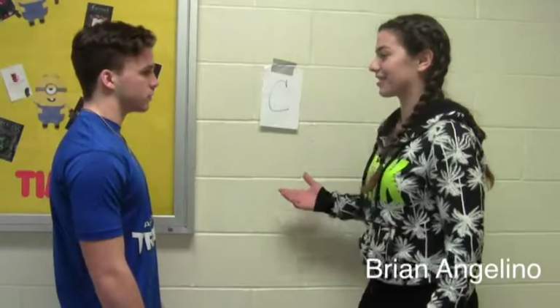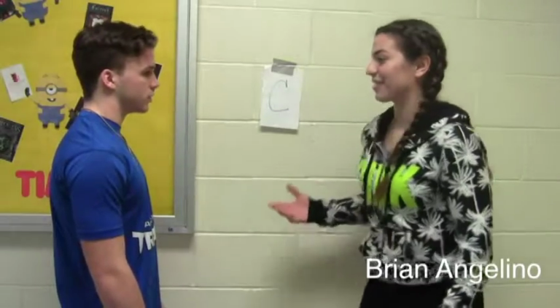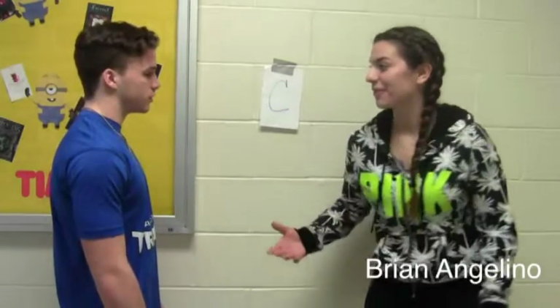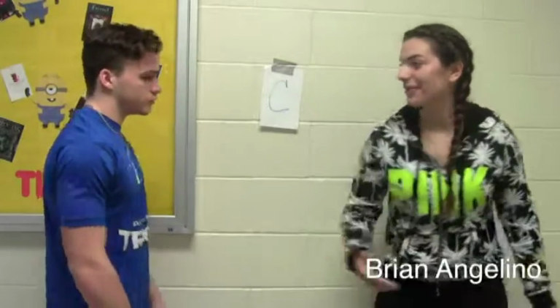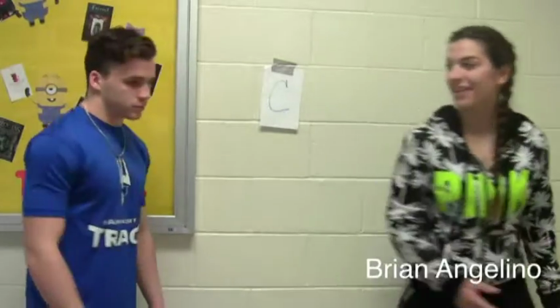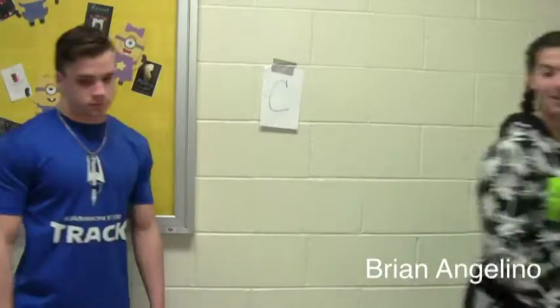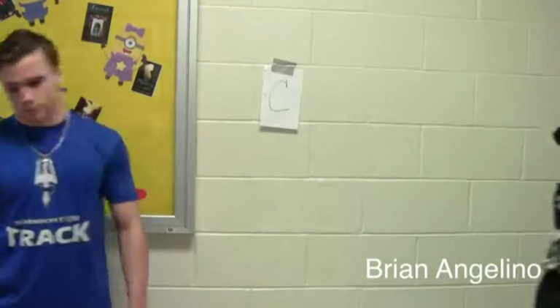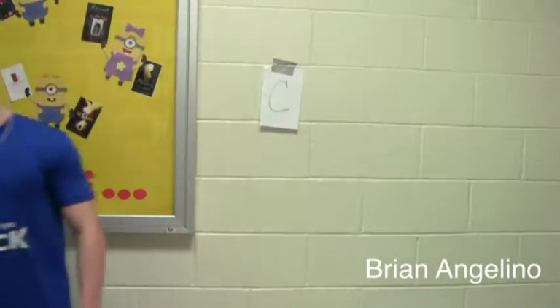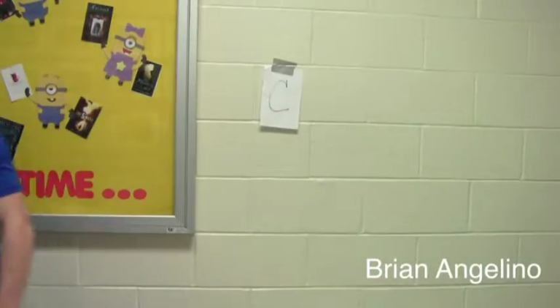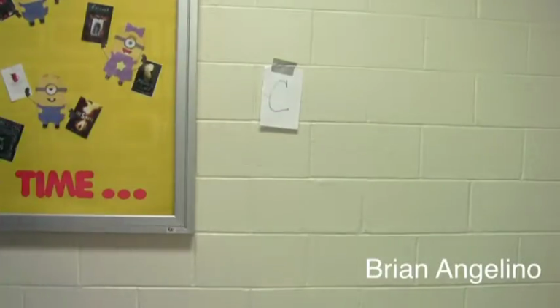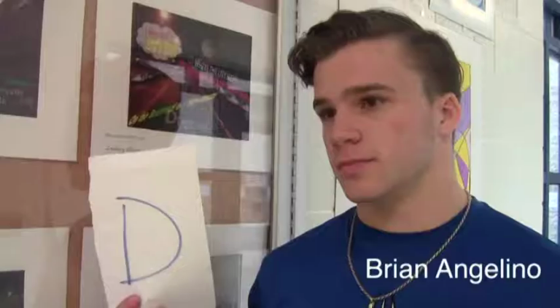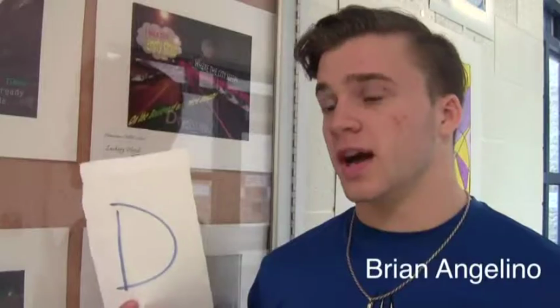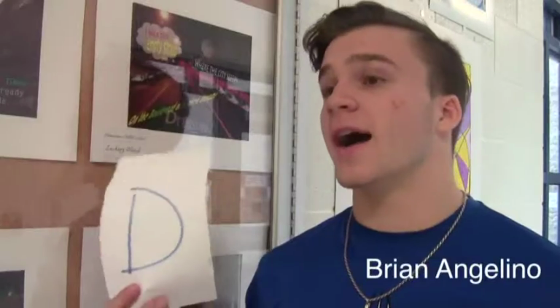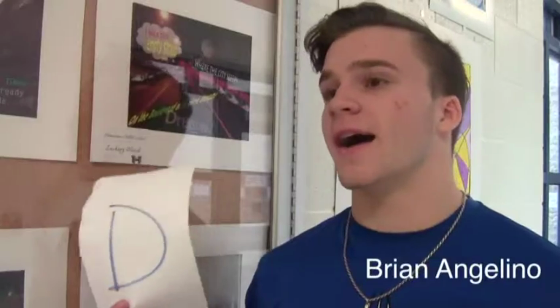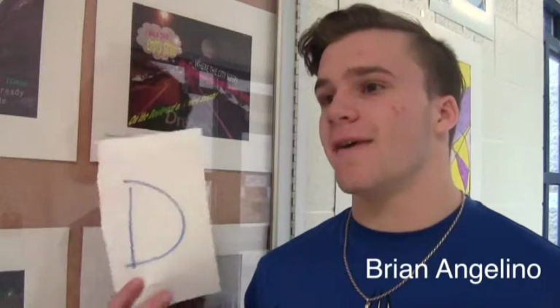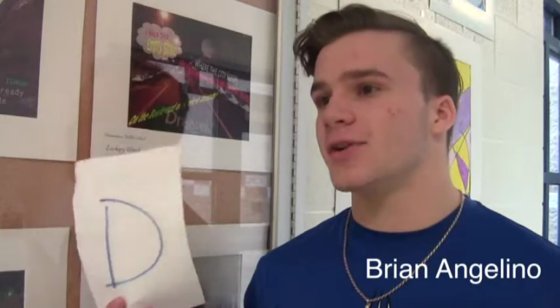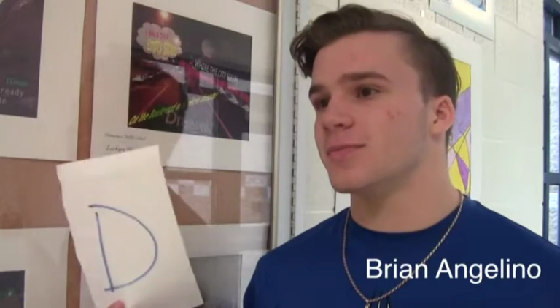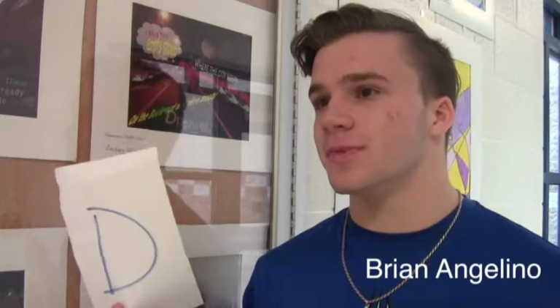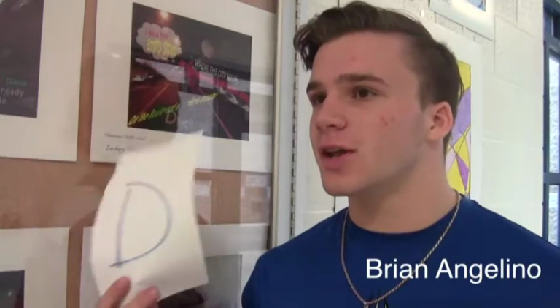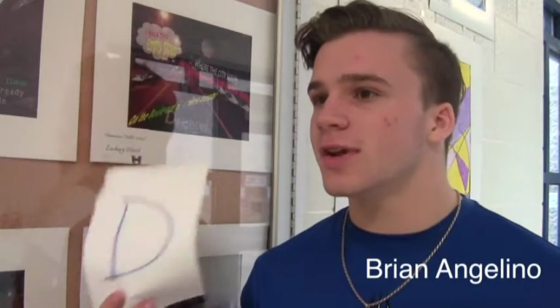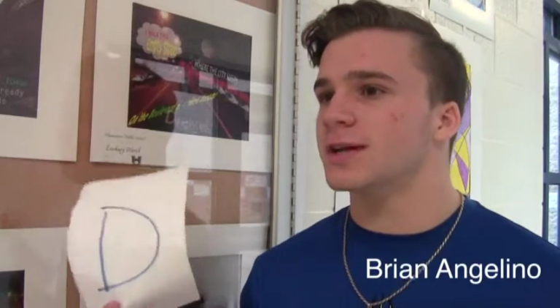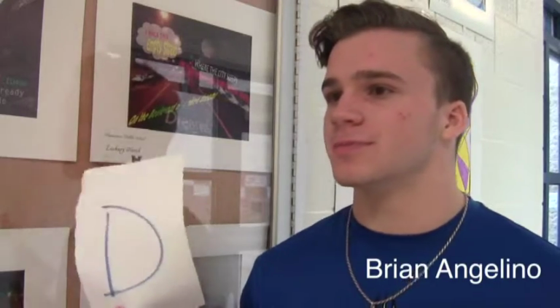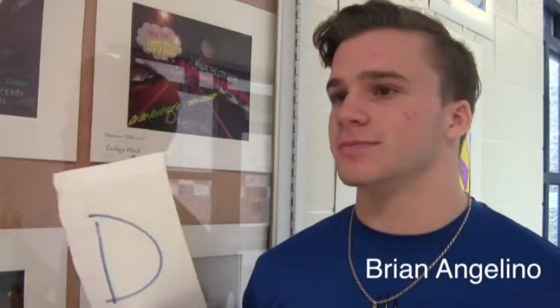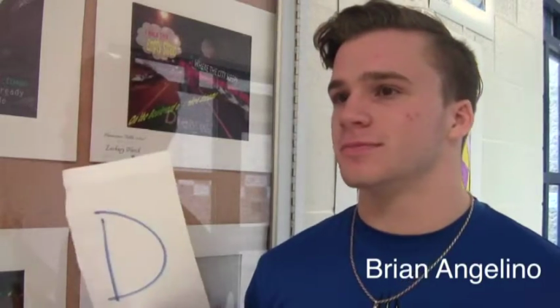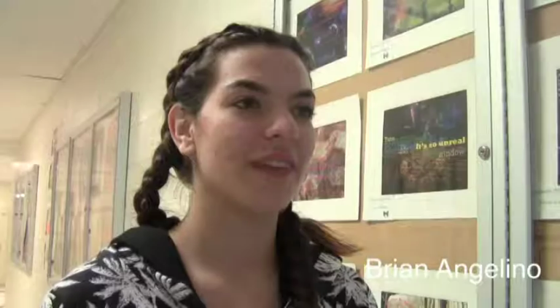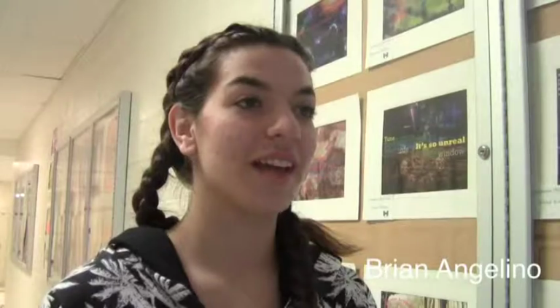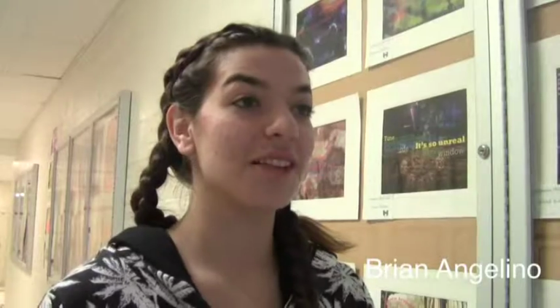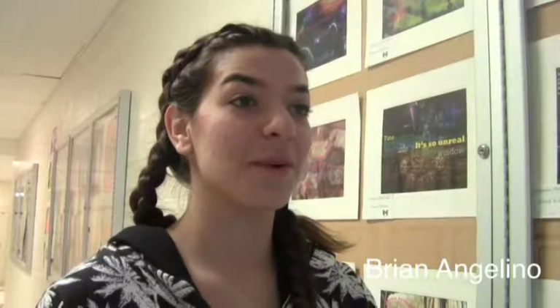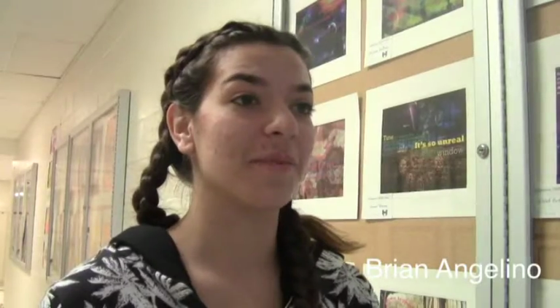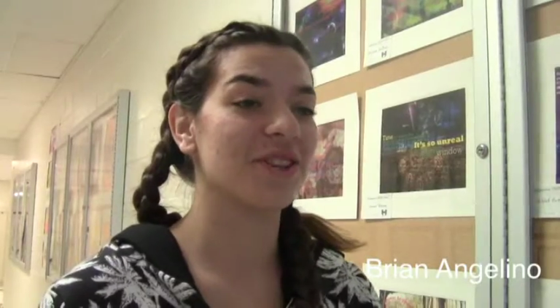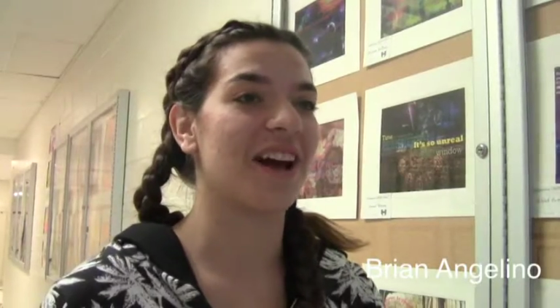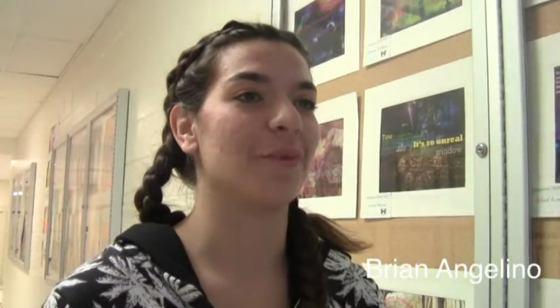Let's go. I found it. The letter D. Nice work. Mission accomplished.